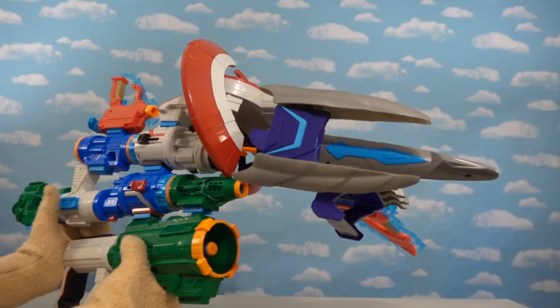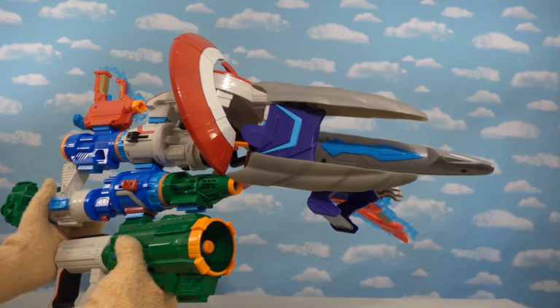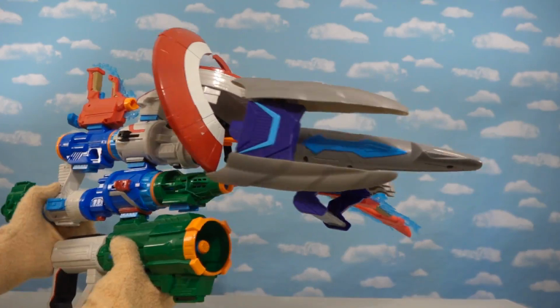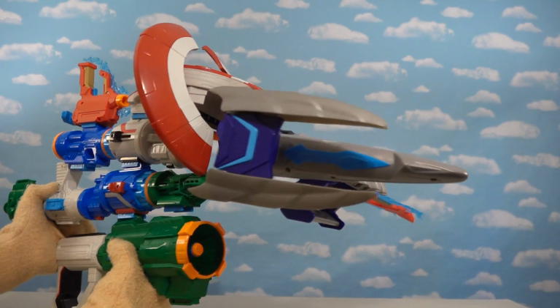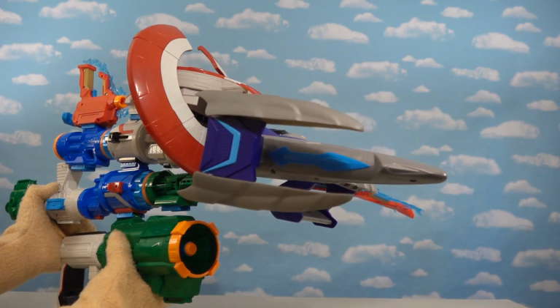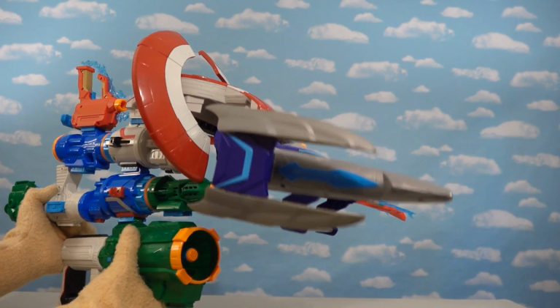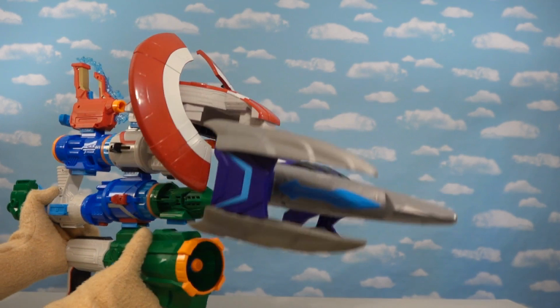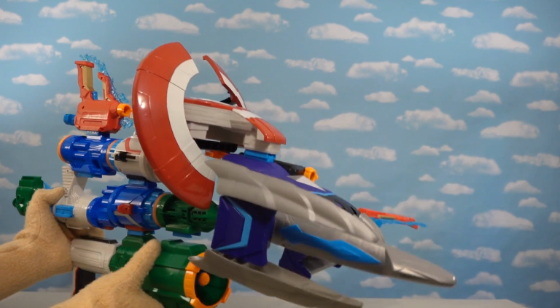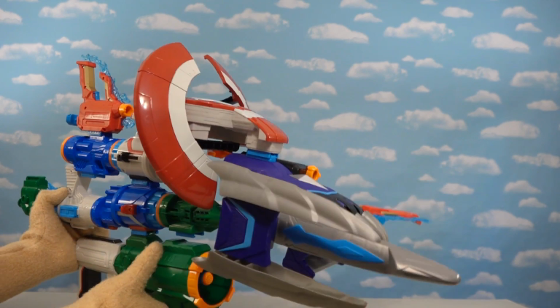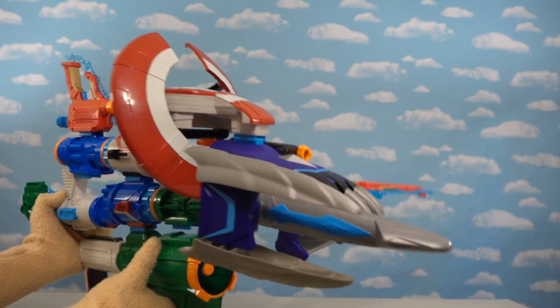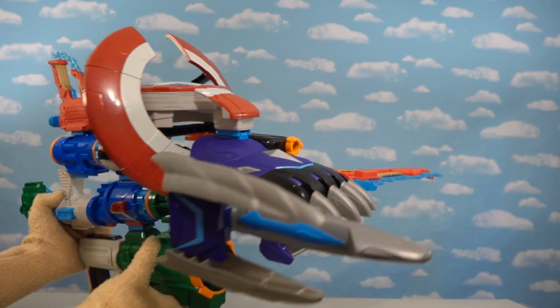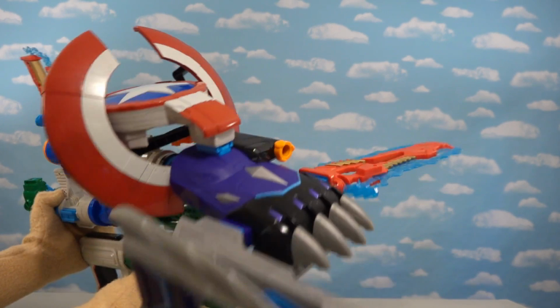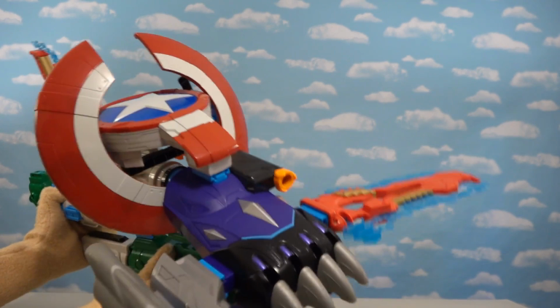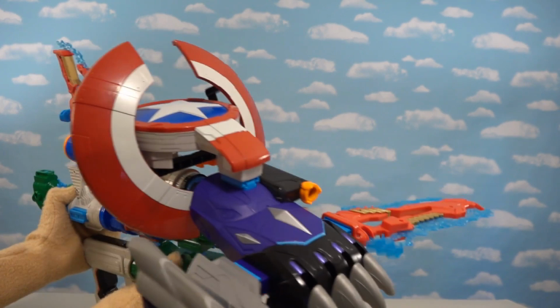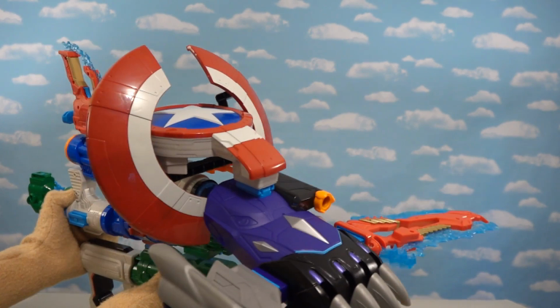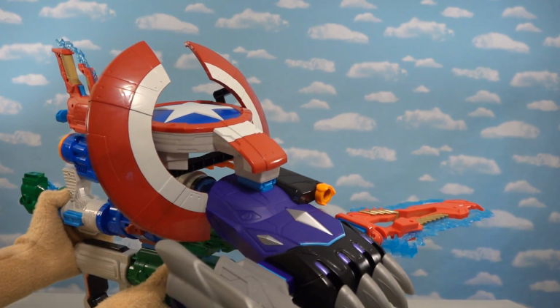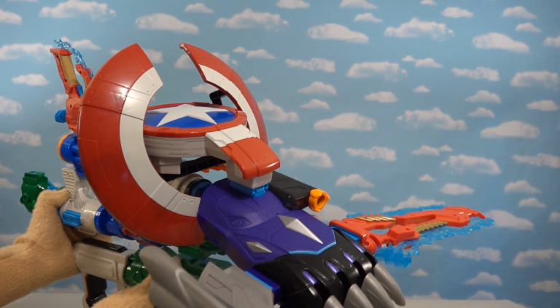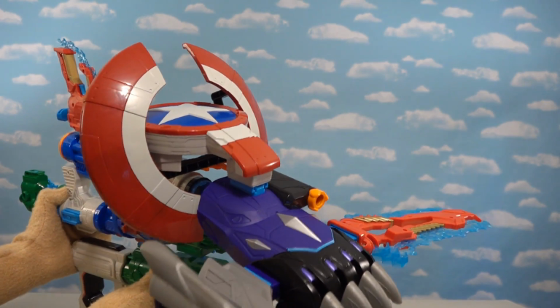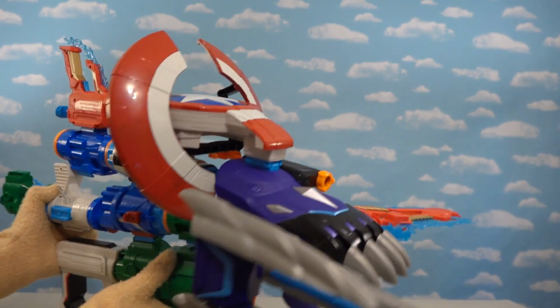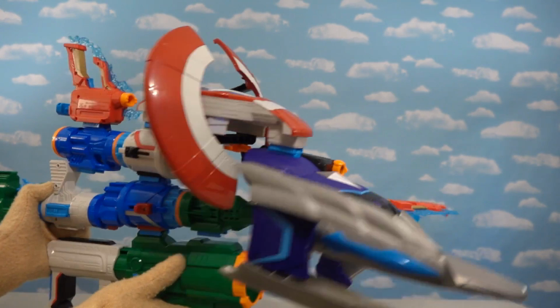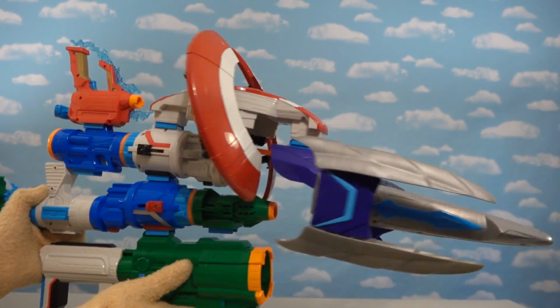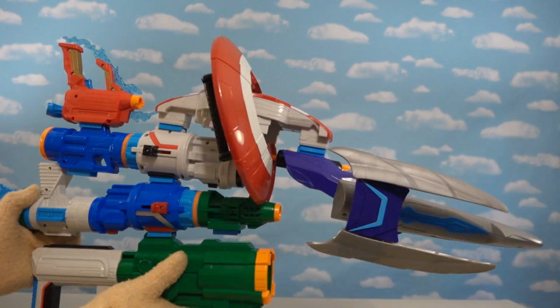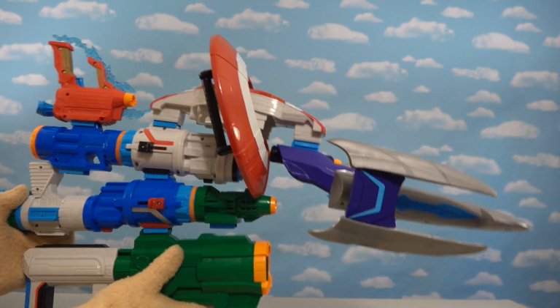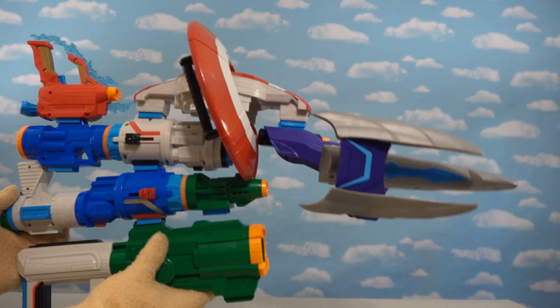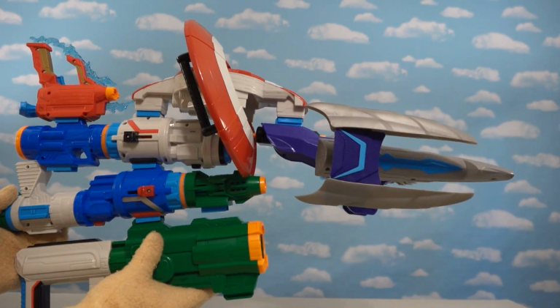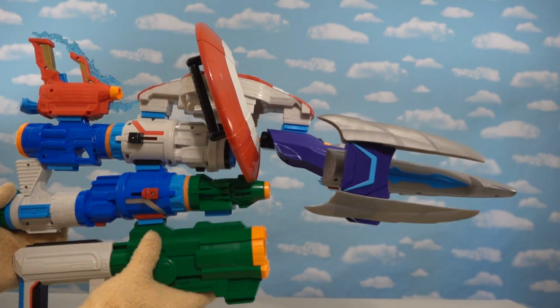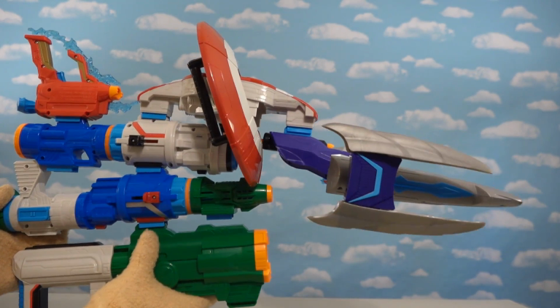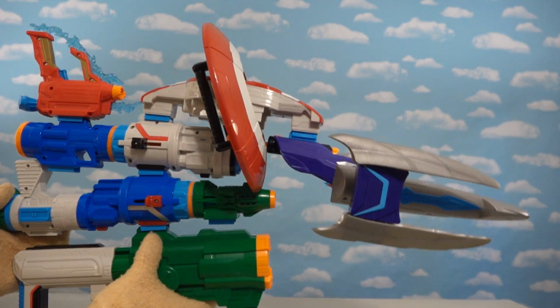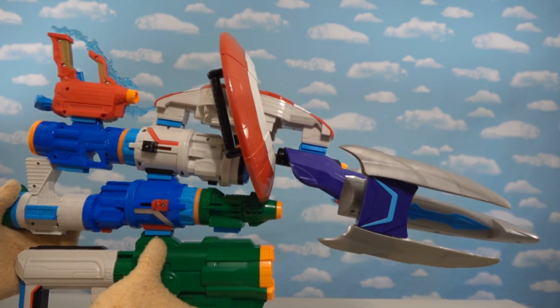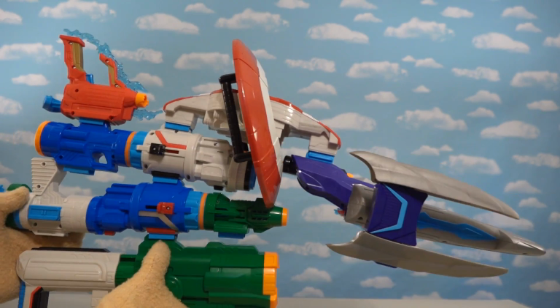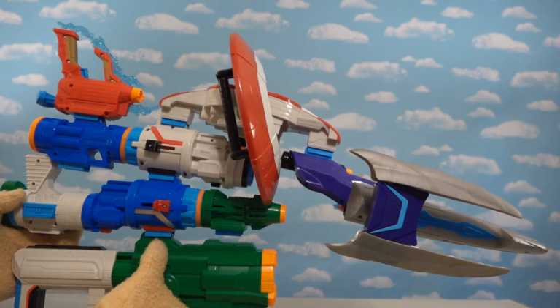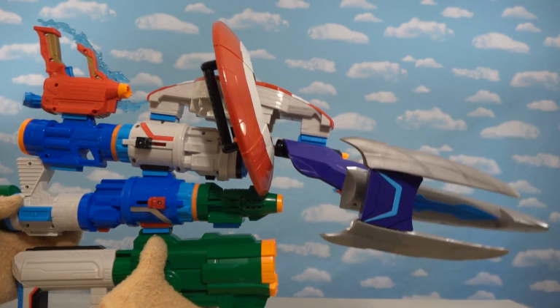Alright kids, well there they are - the Wave 2 Nerf Gun Assembler Gear Blasters for Avengers Endgame!